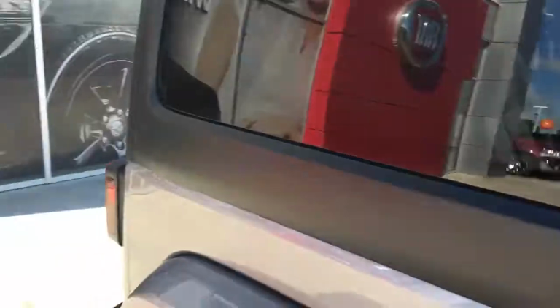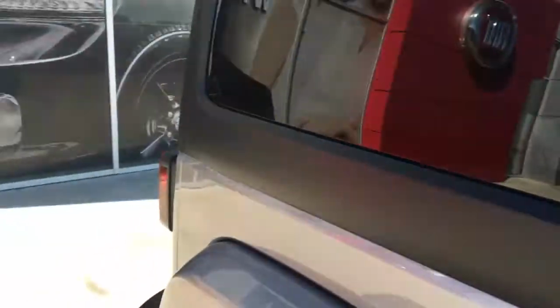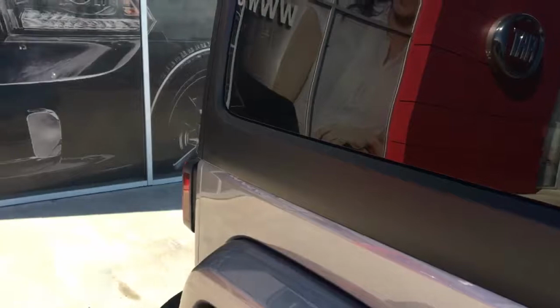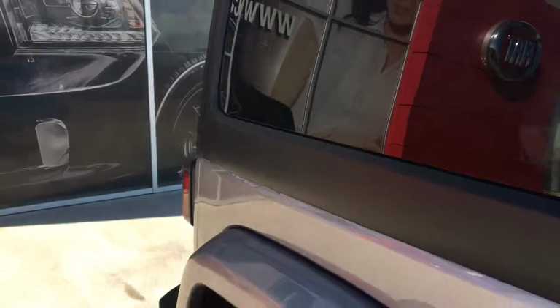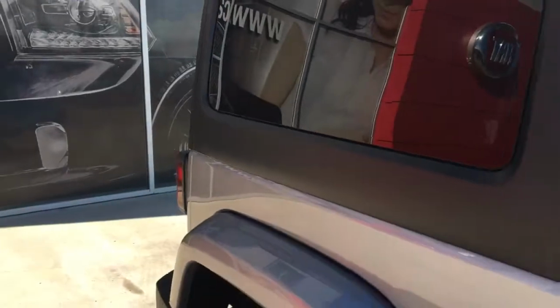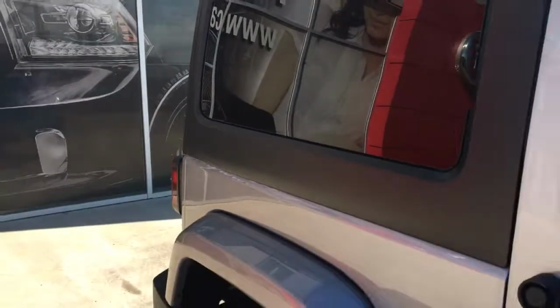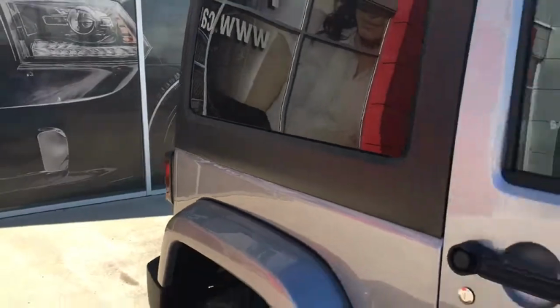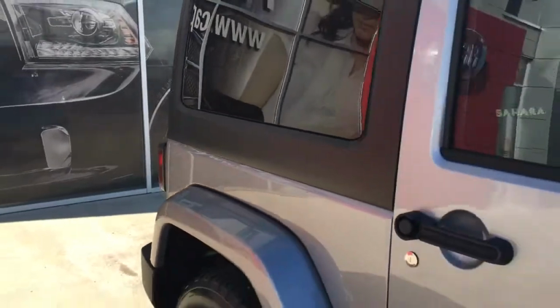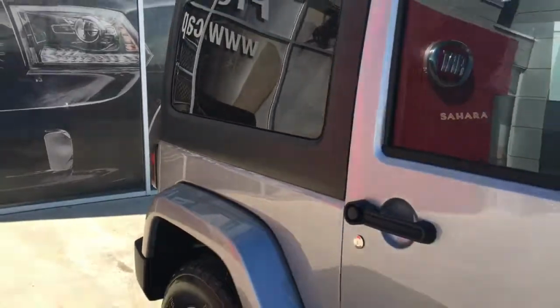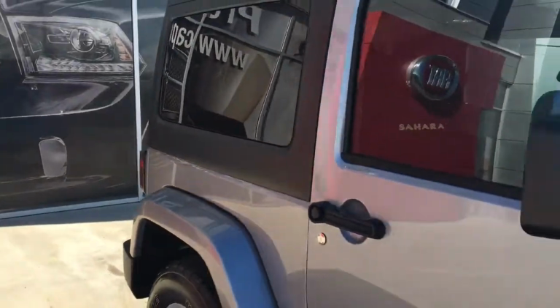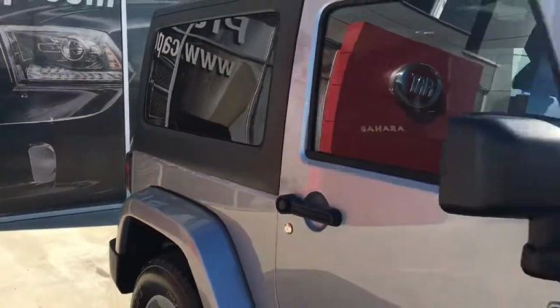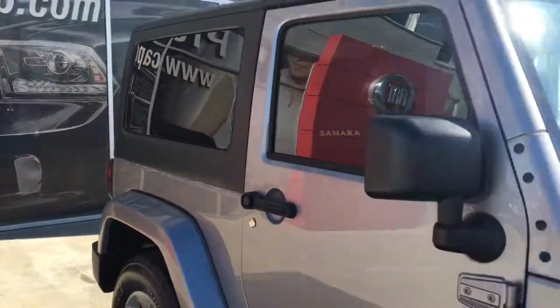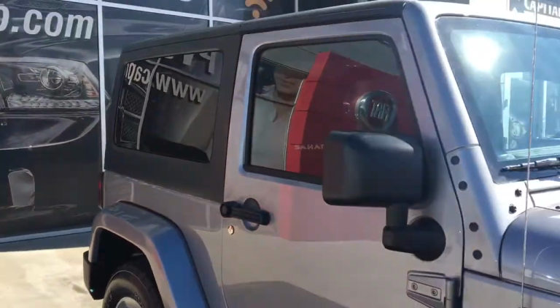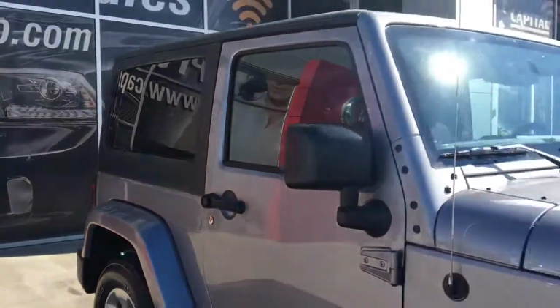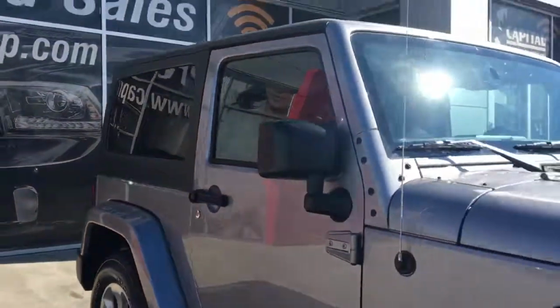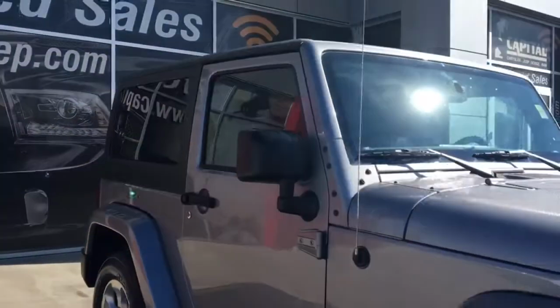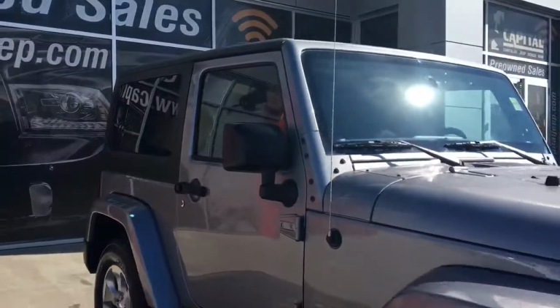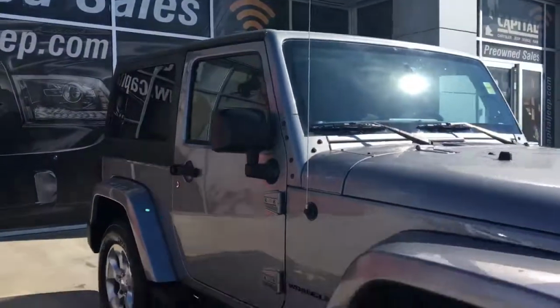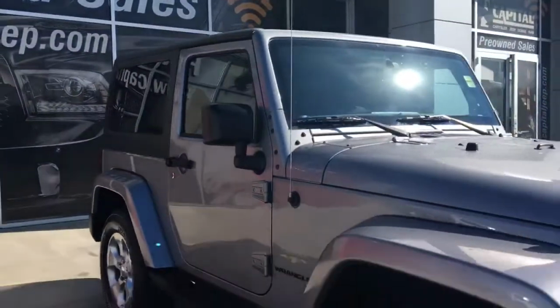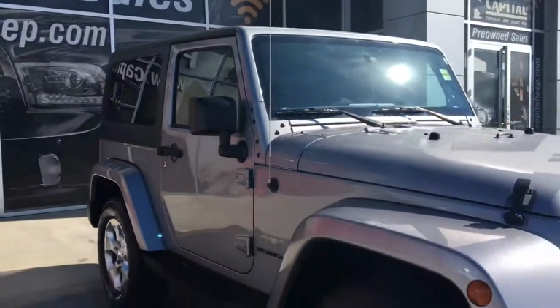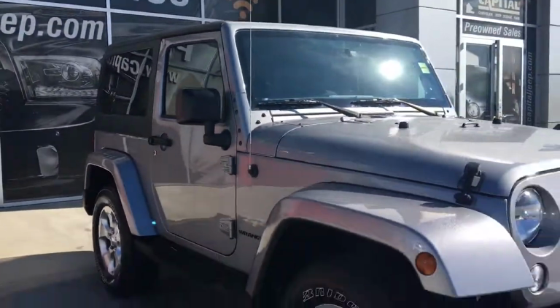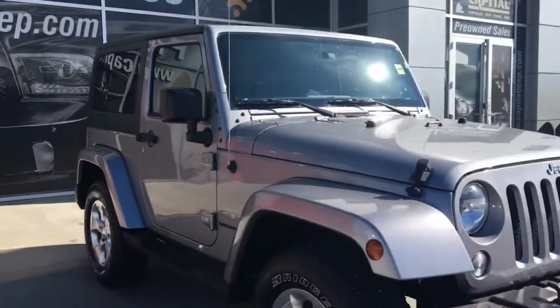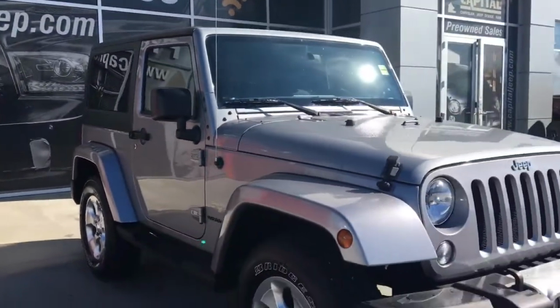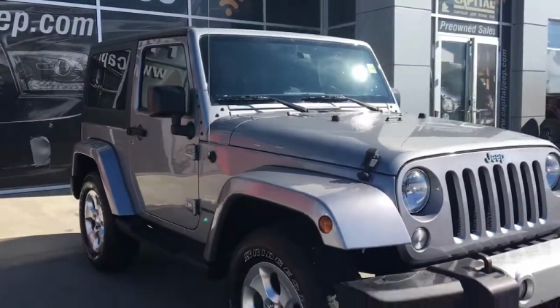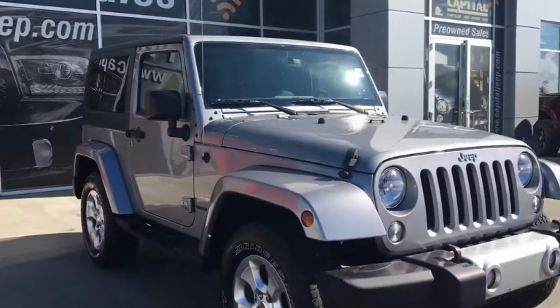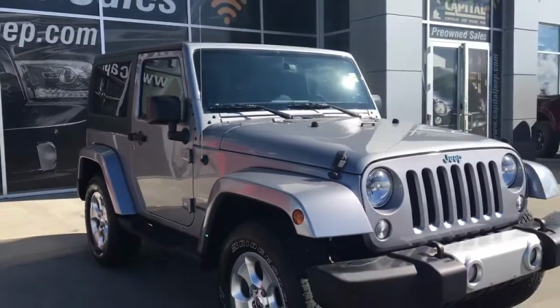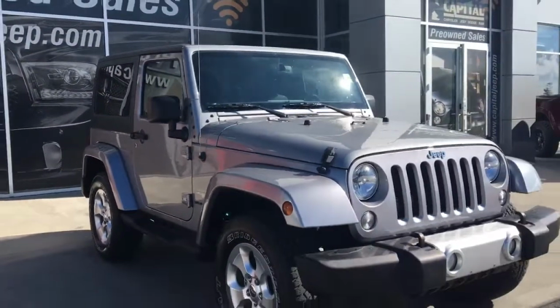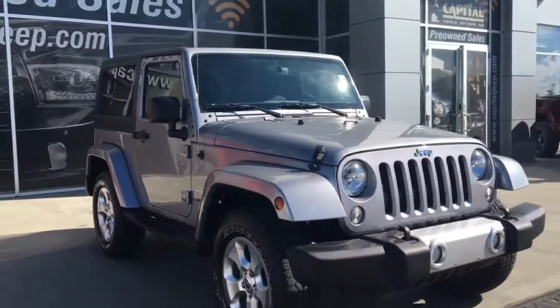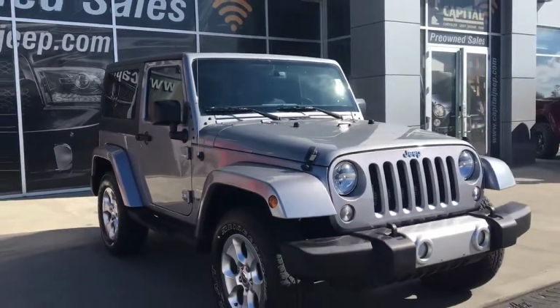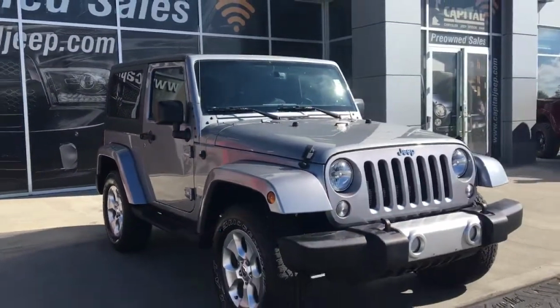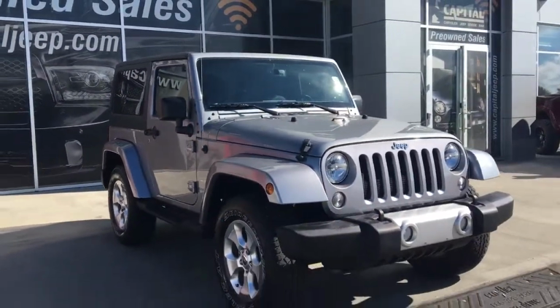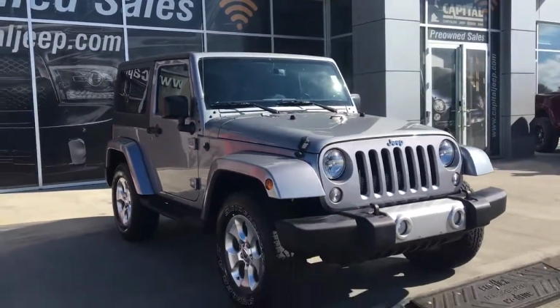So if you'd like to take this gorgeous Jeep for a test drive, come on down to Capital Jeep and hopefully we'll see you soon. Take care.